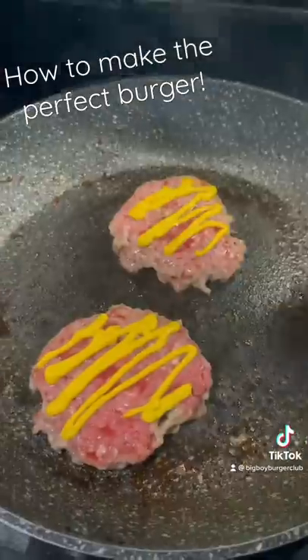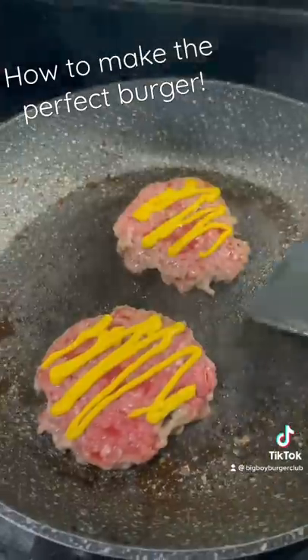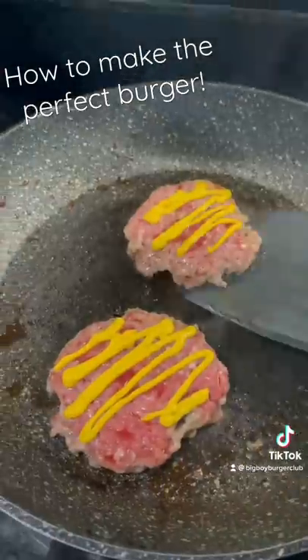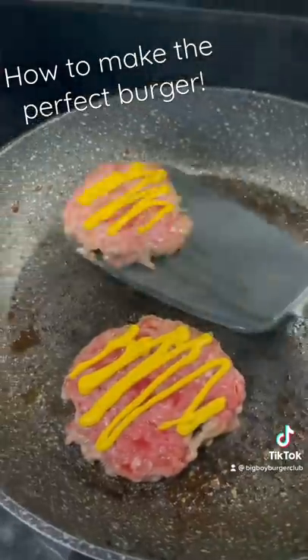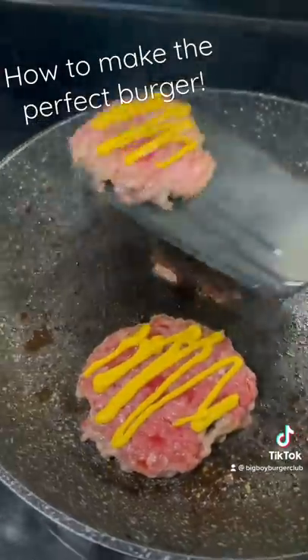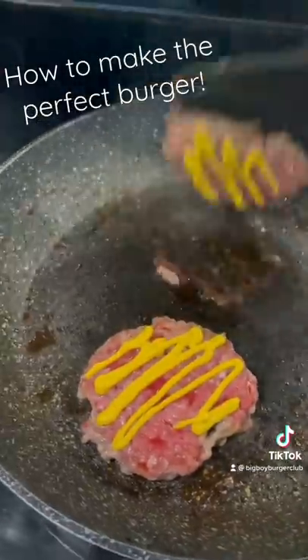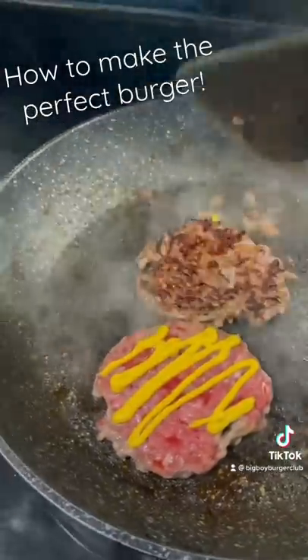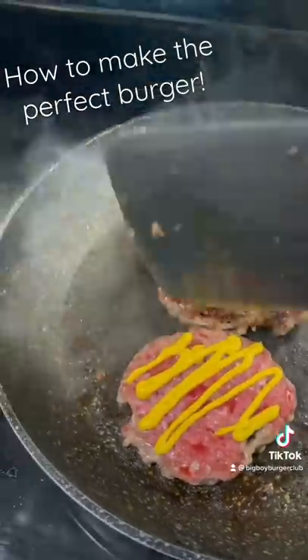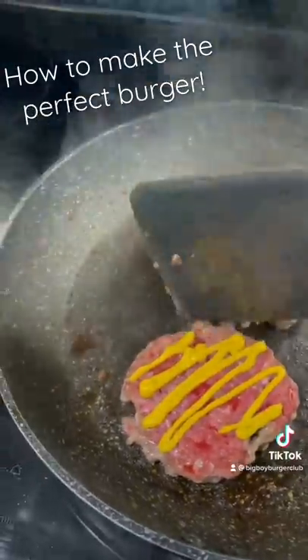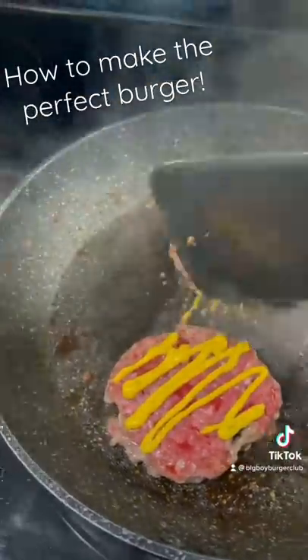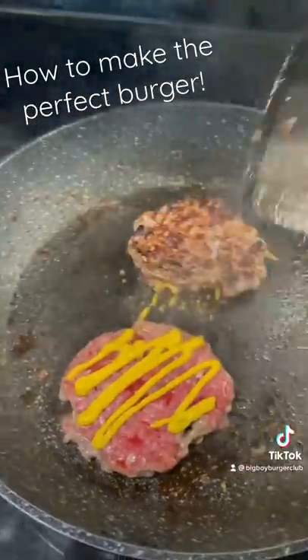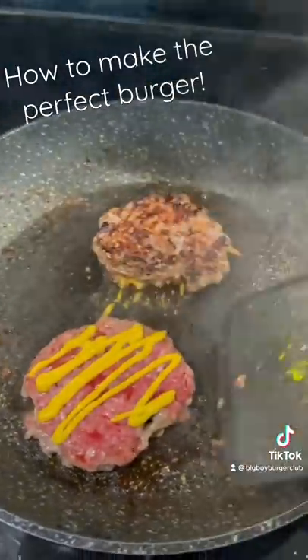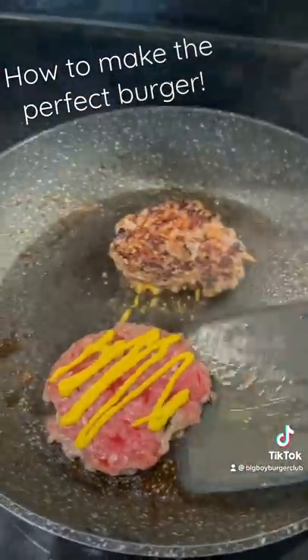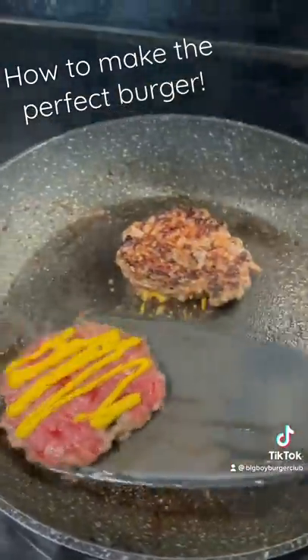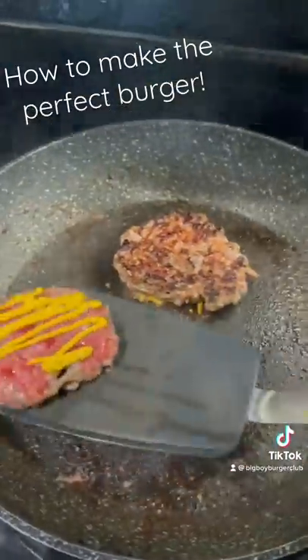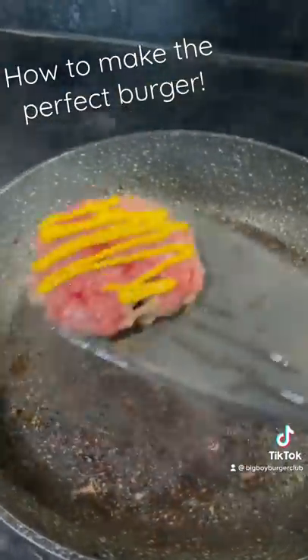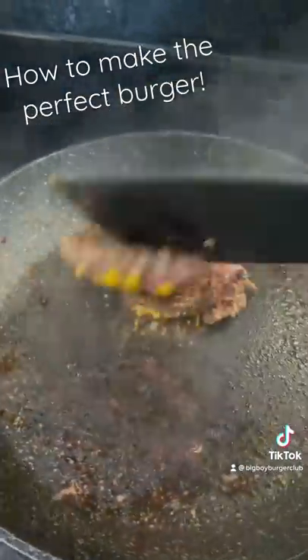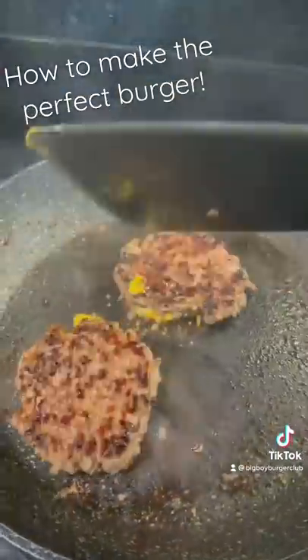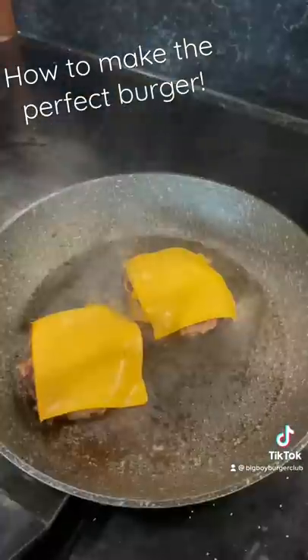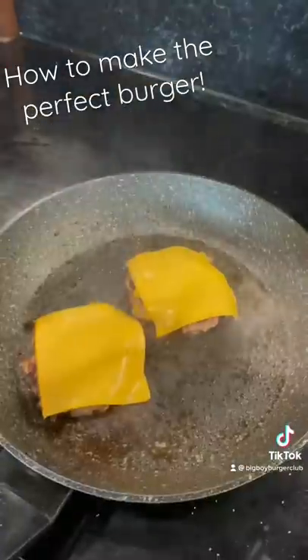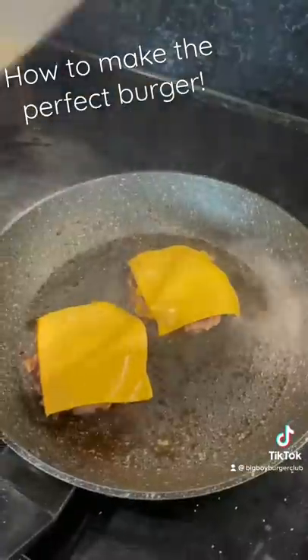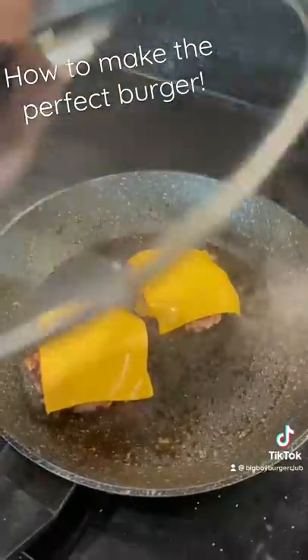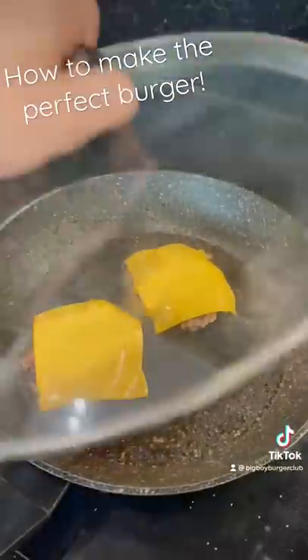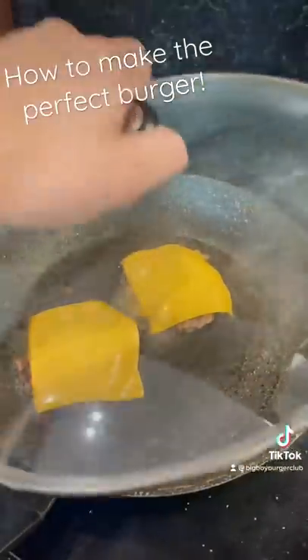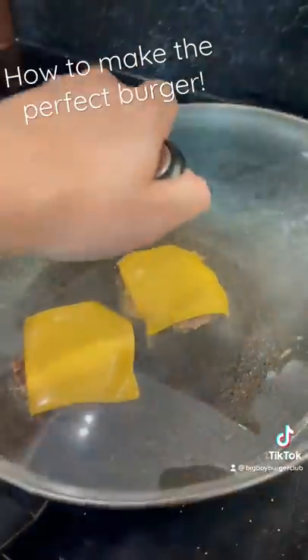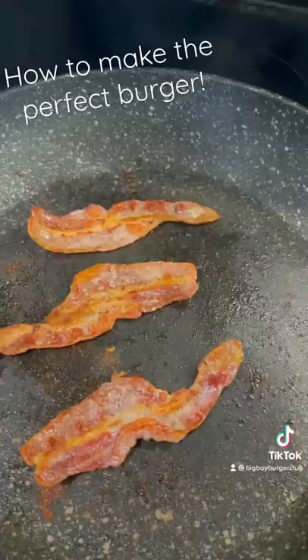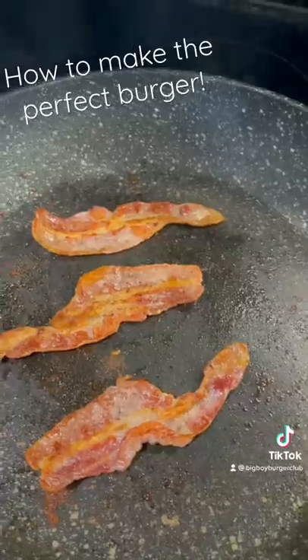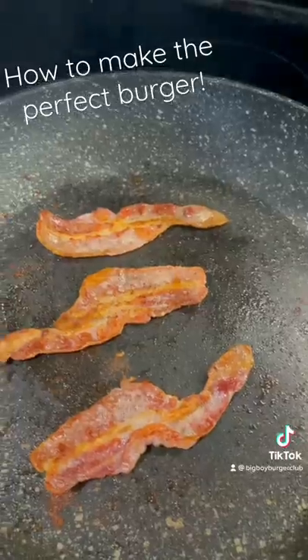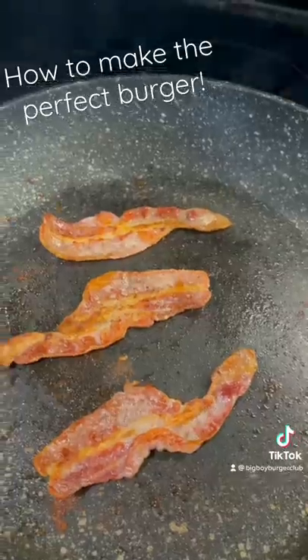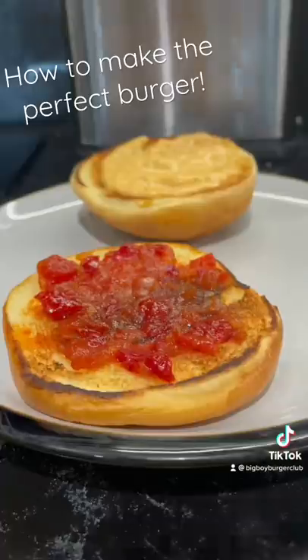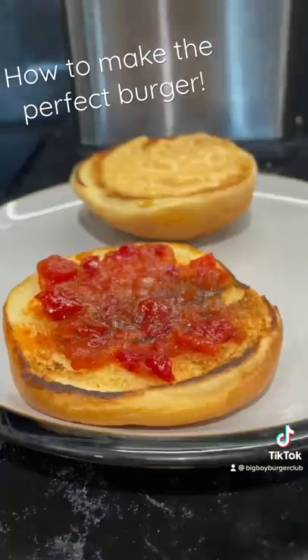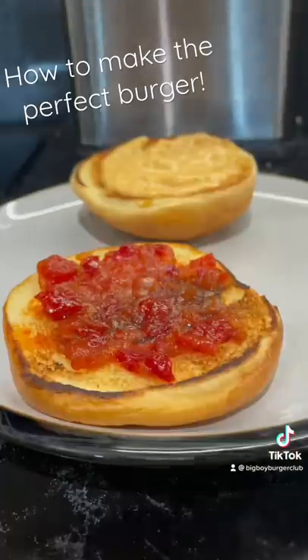After a couple of minutes, add mustard and flip the burgers, then add cheese and cover the pan so the cheese can melt.